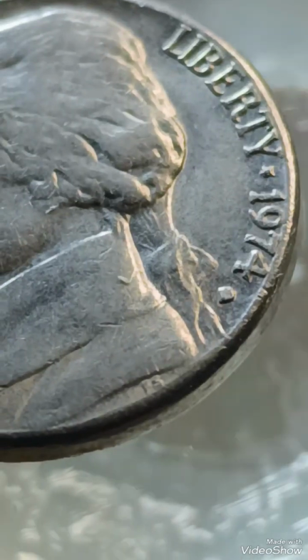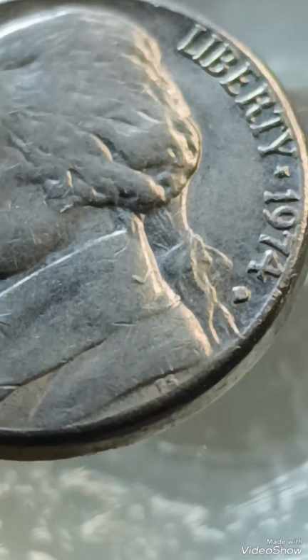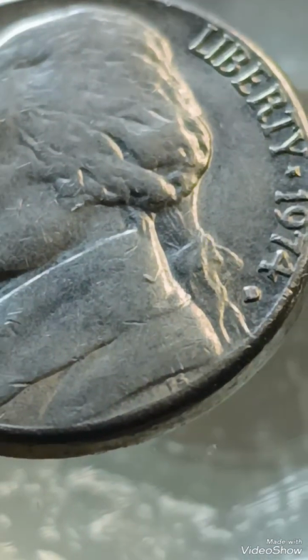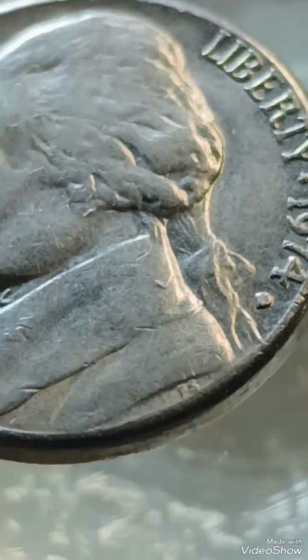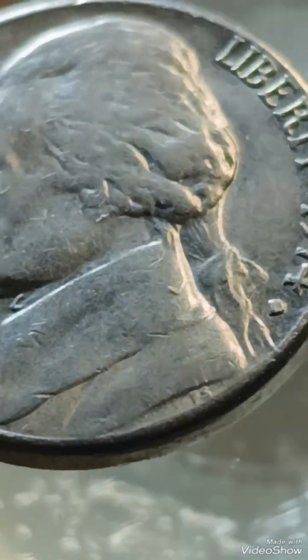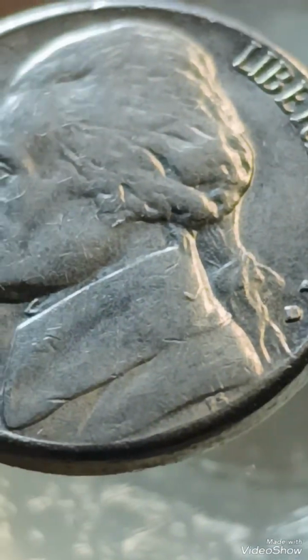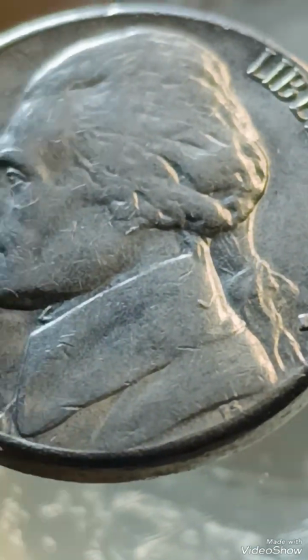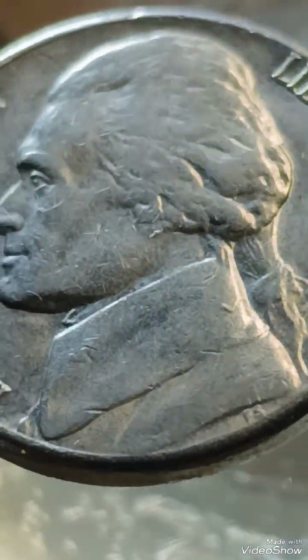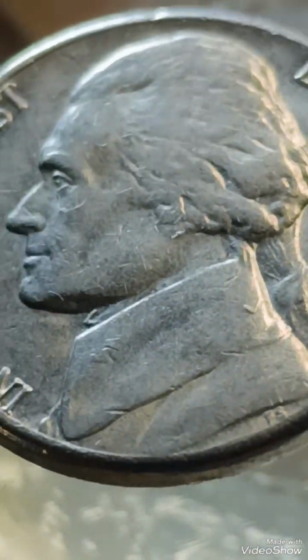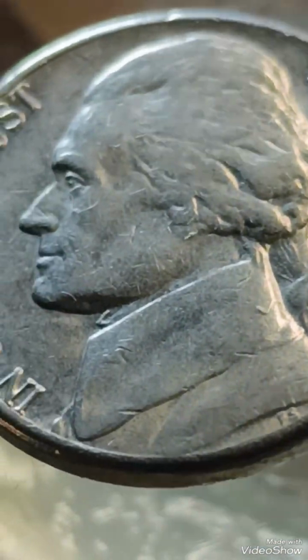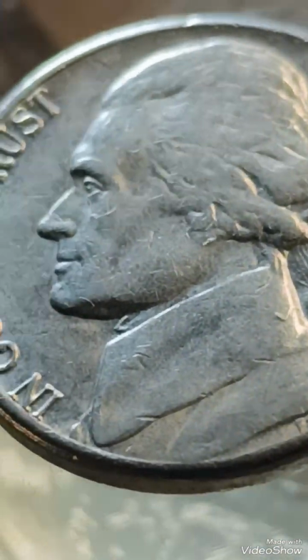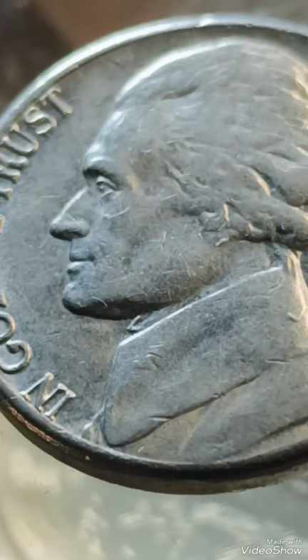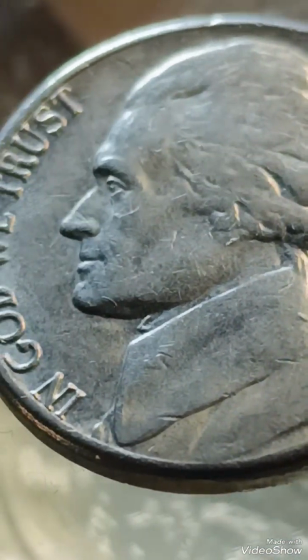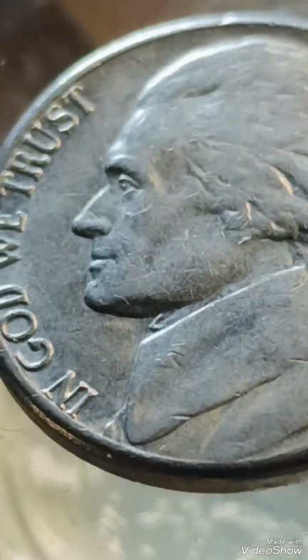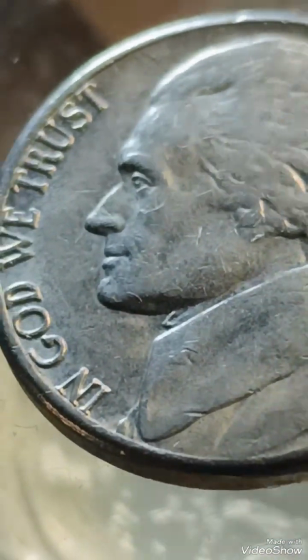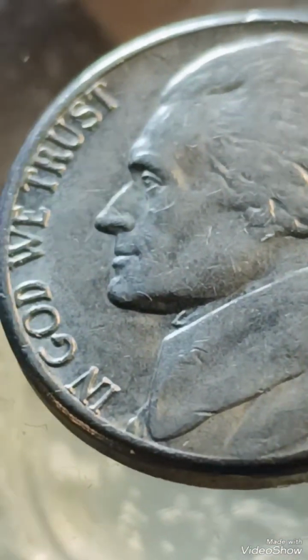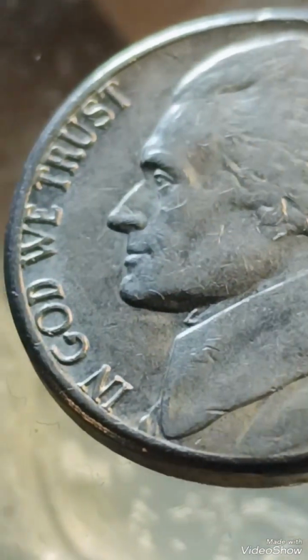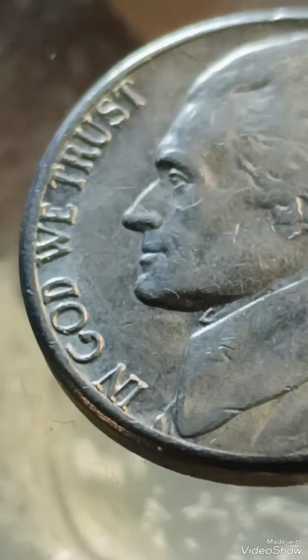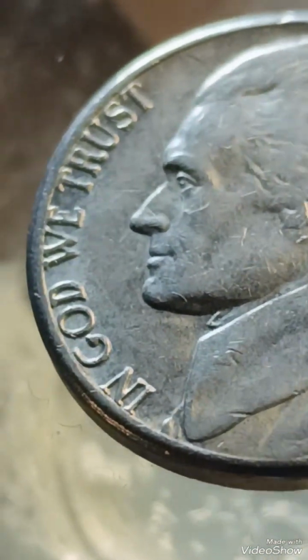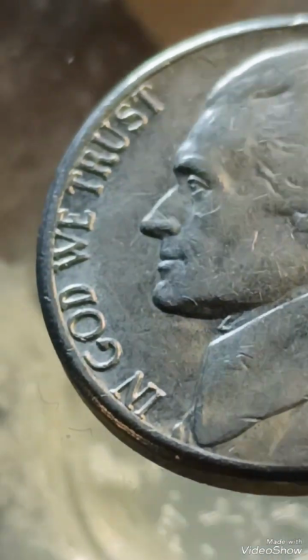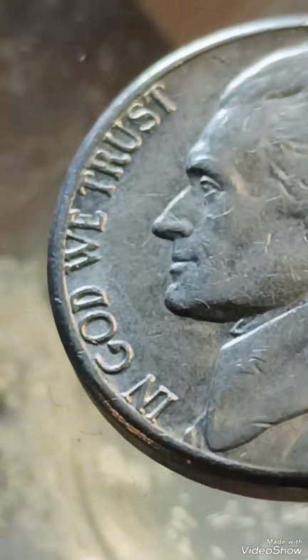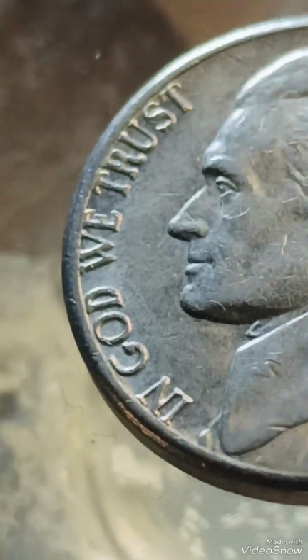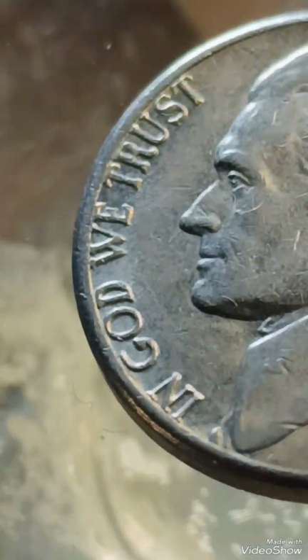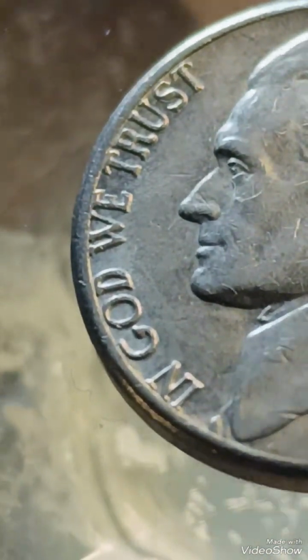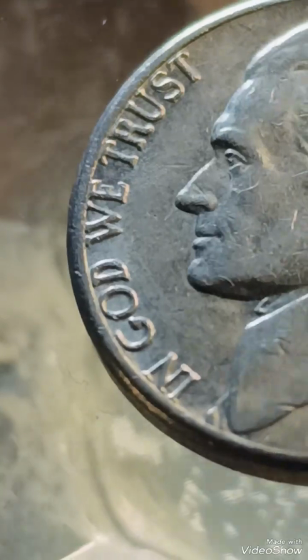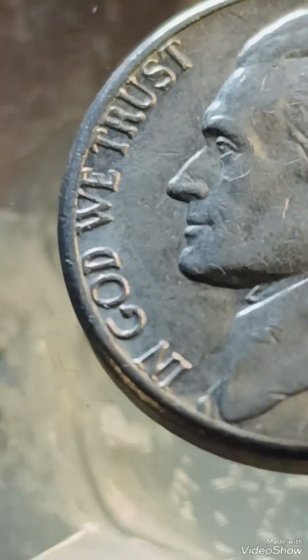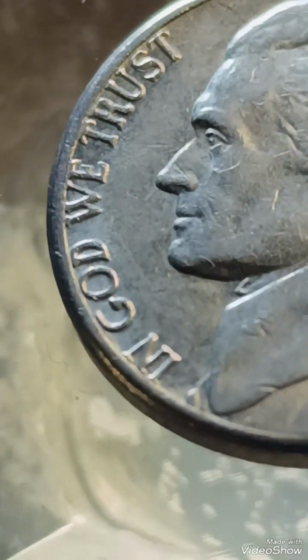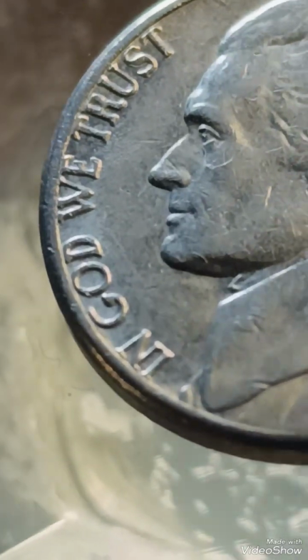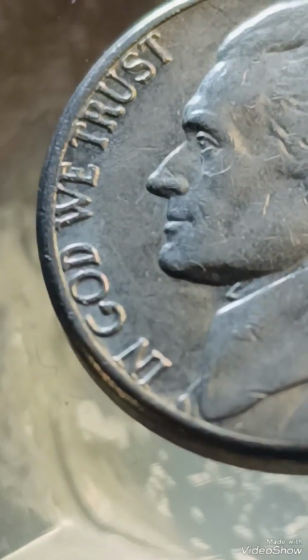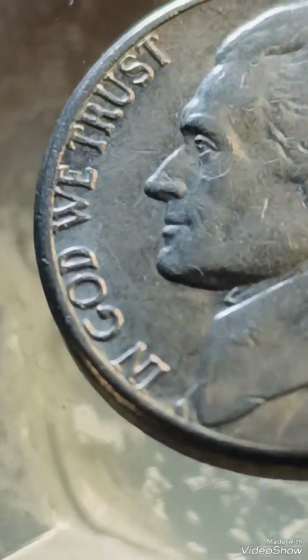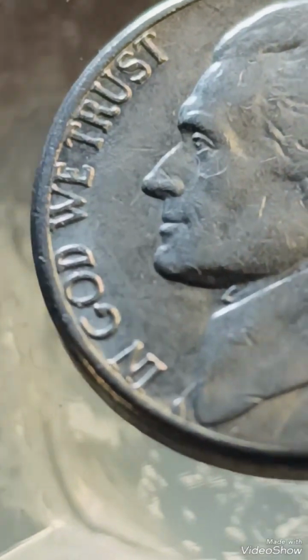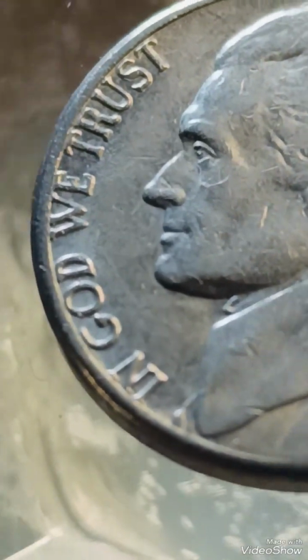Off-center strikes: coins struck off-center can show part of a design missing, which collectors highly prize.